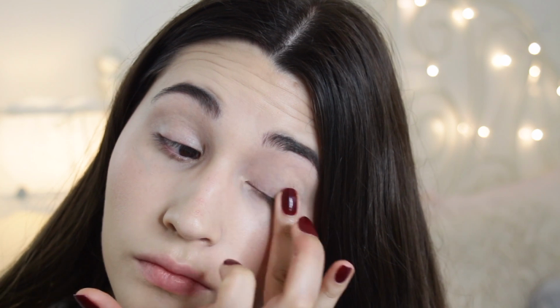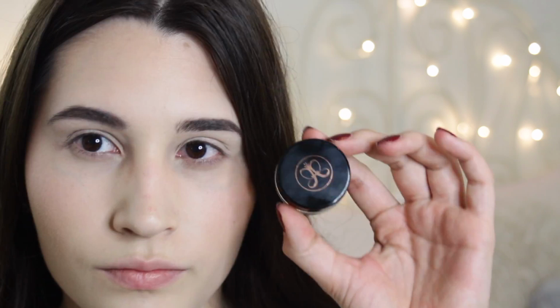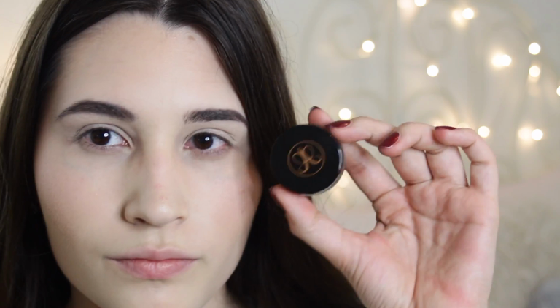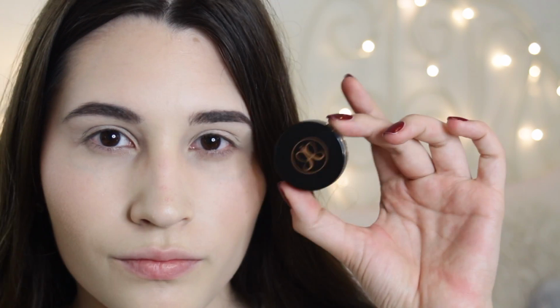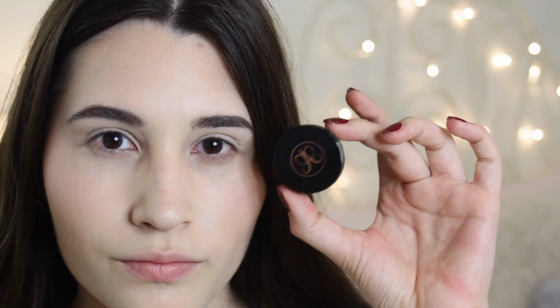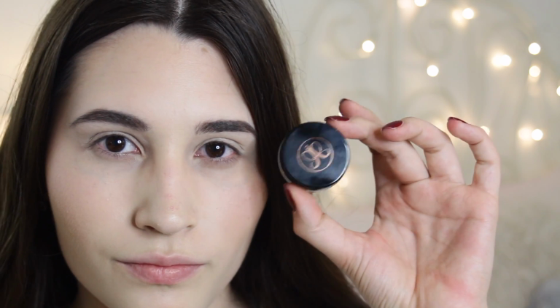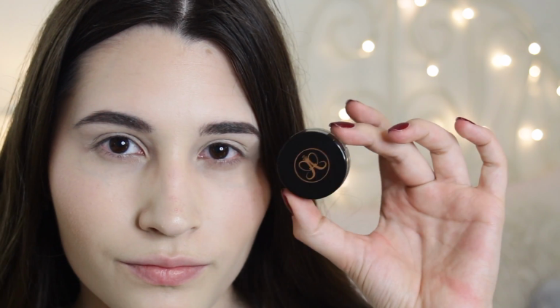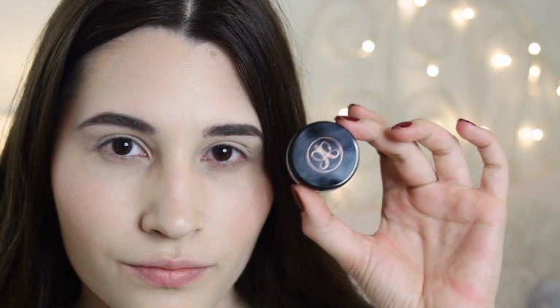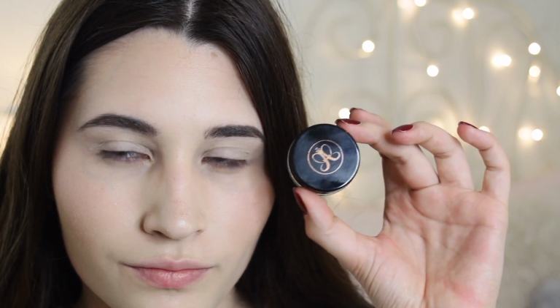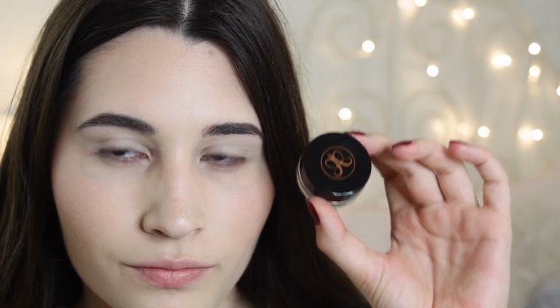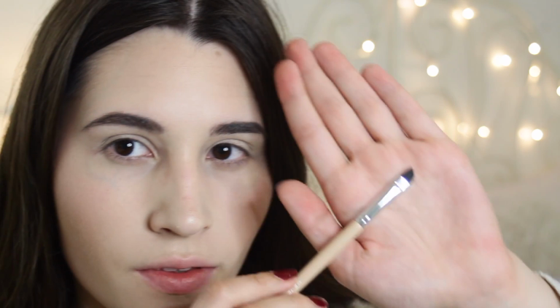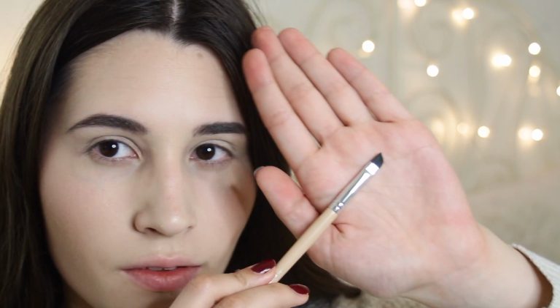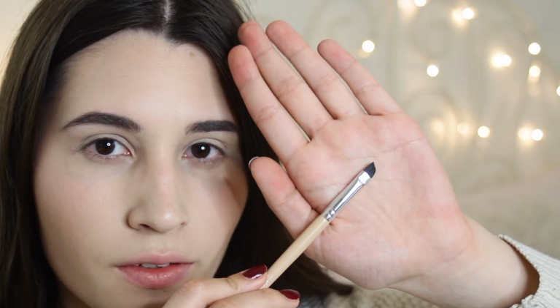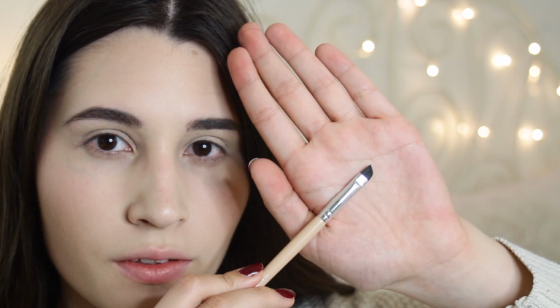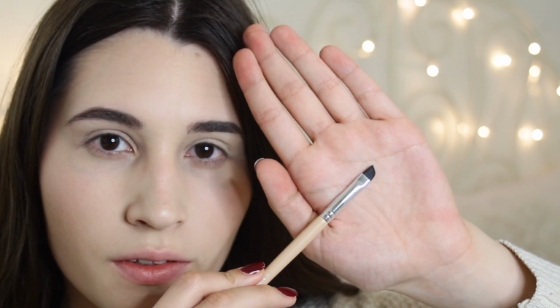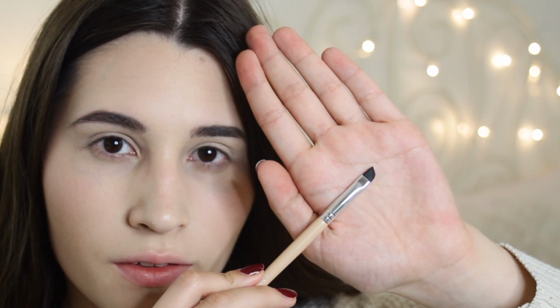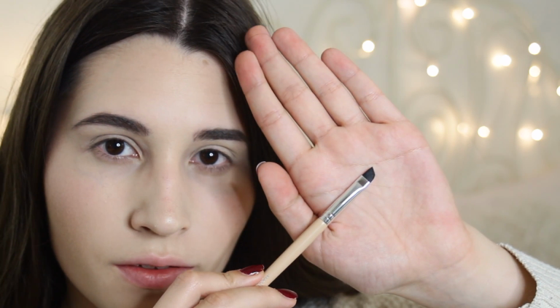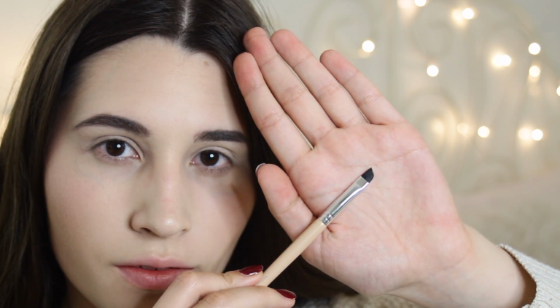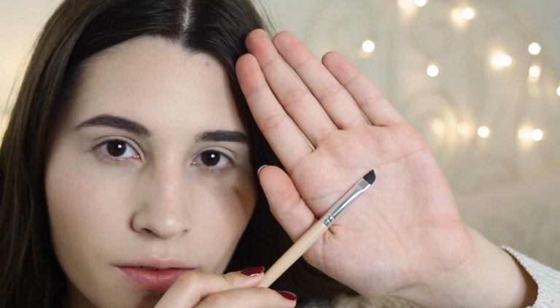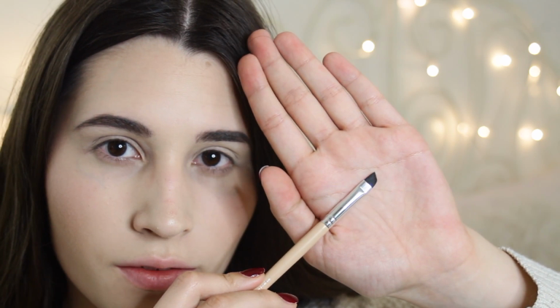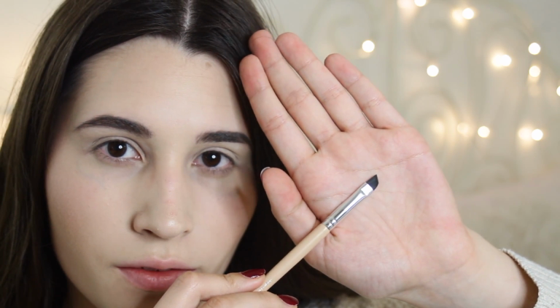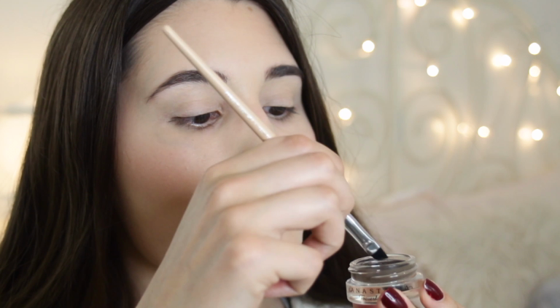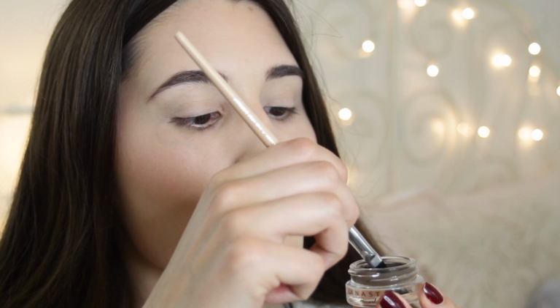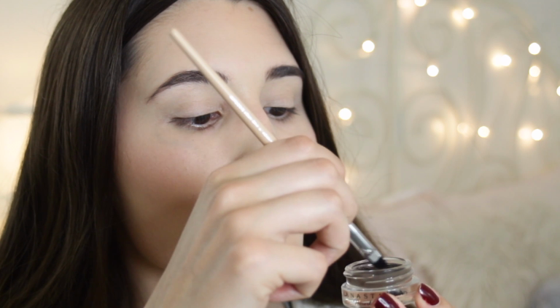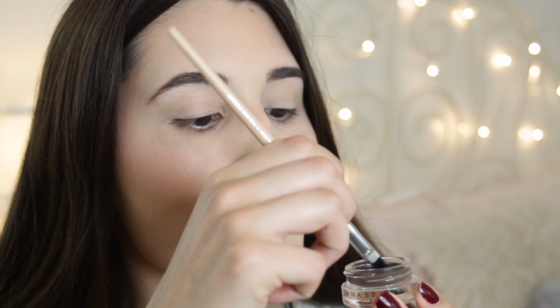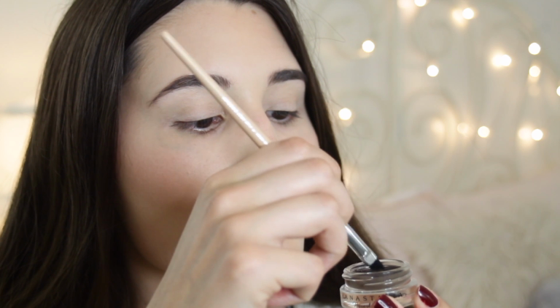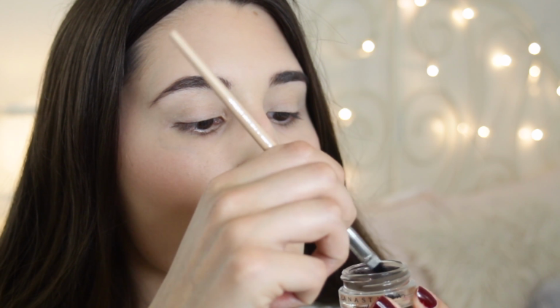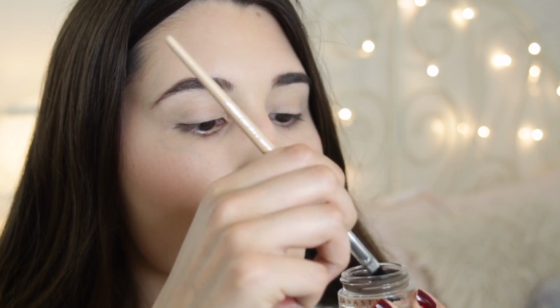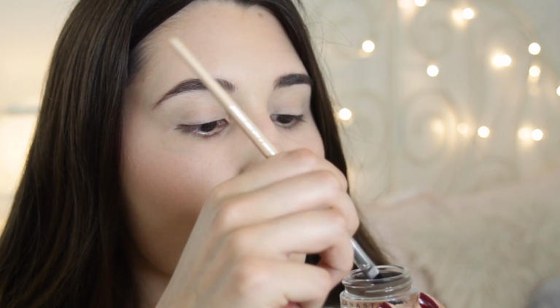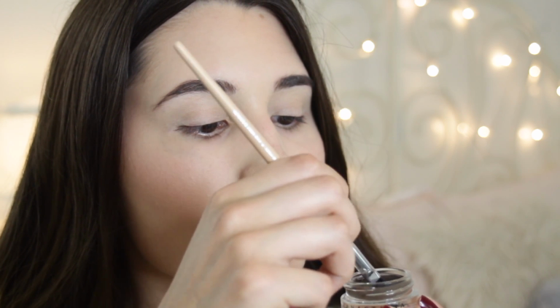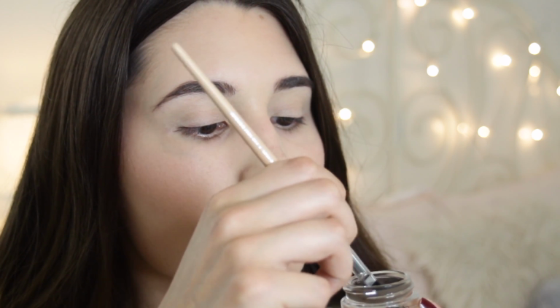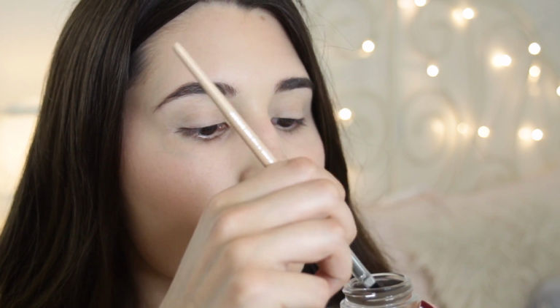Now taking my Anastasia Beverly Hills Dip Brow Pomade and an angled brush, I'm going to fill in my brows.